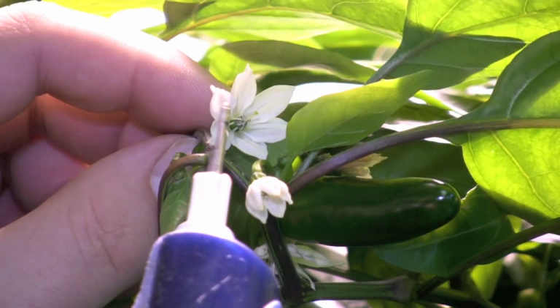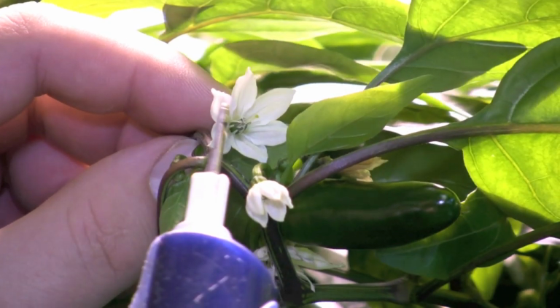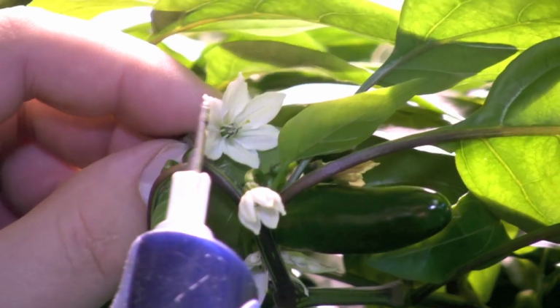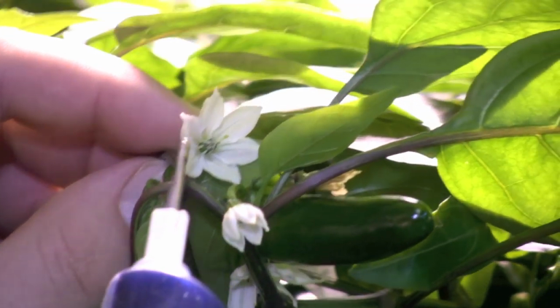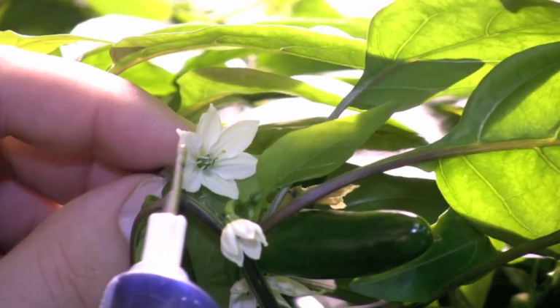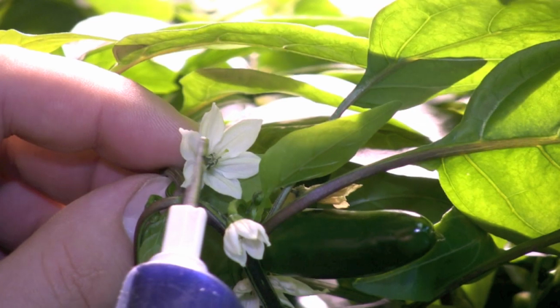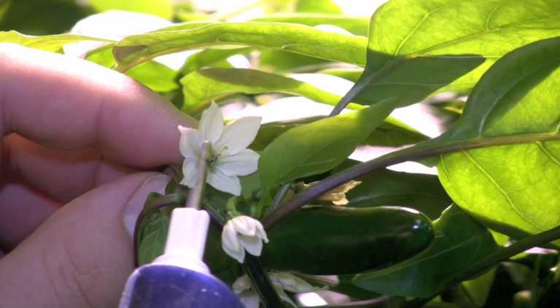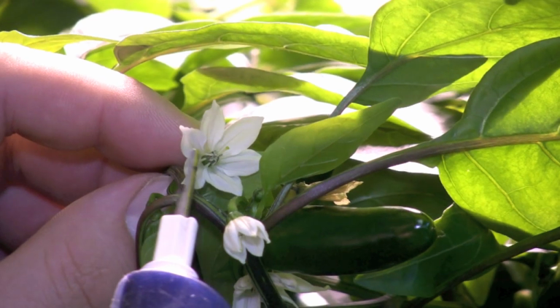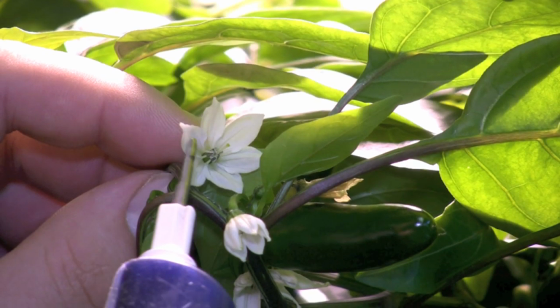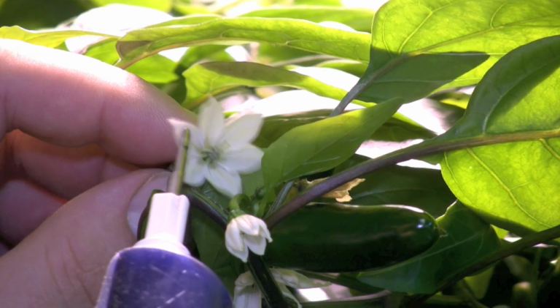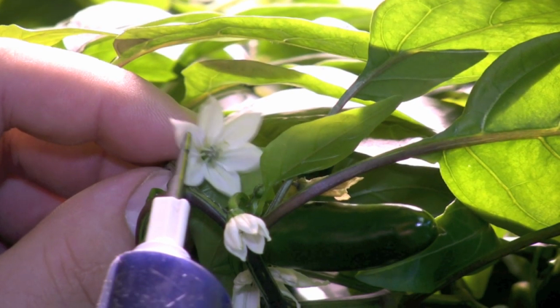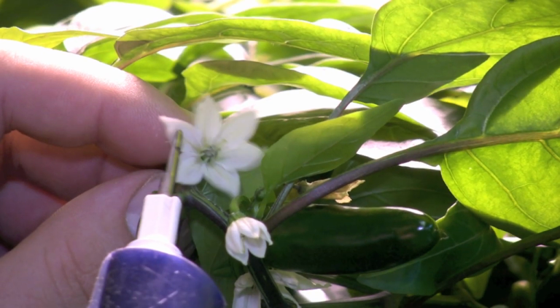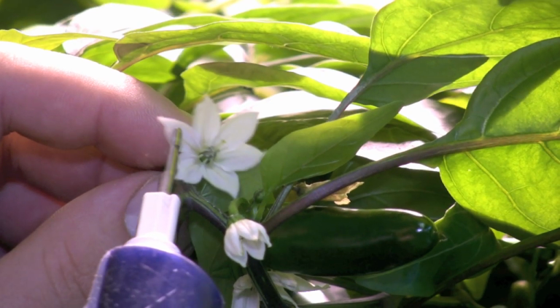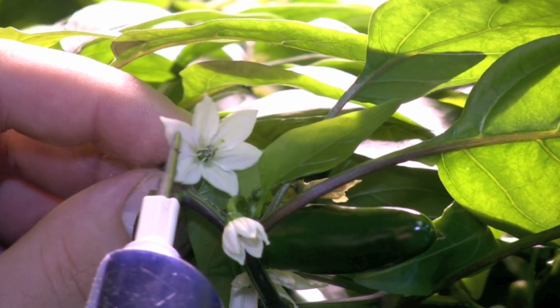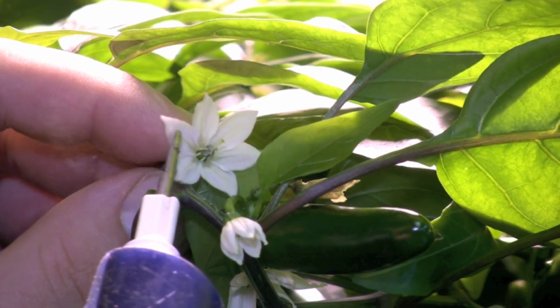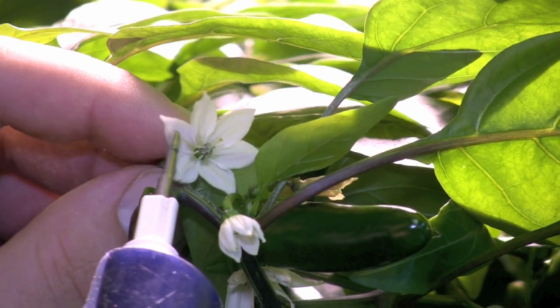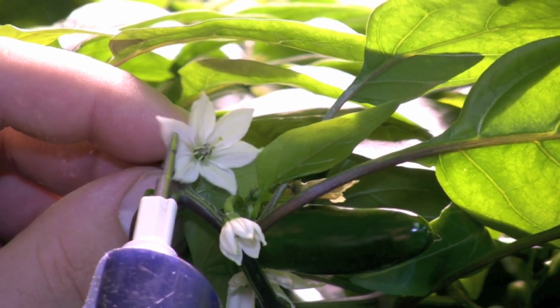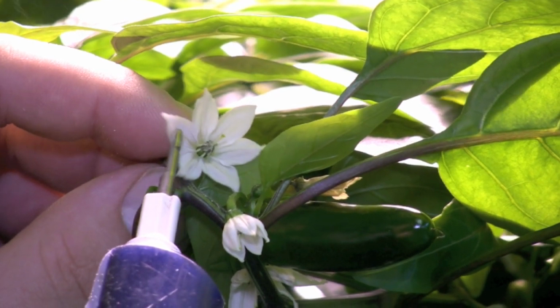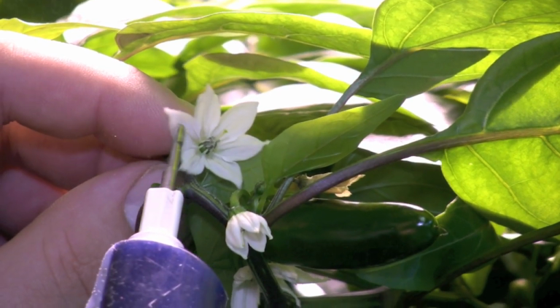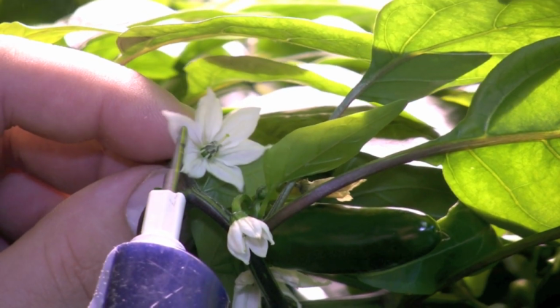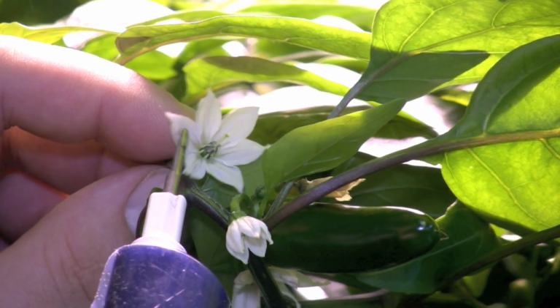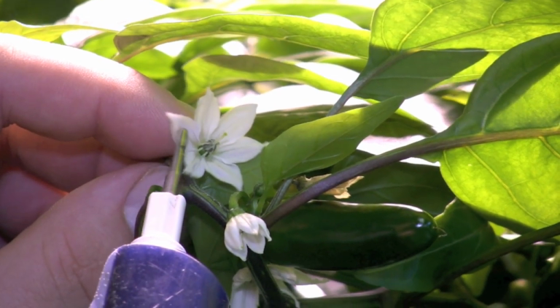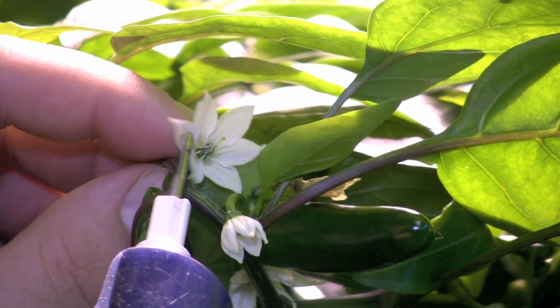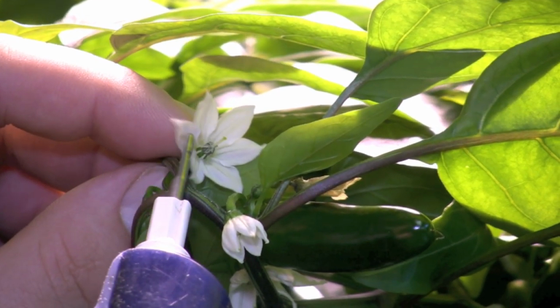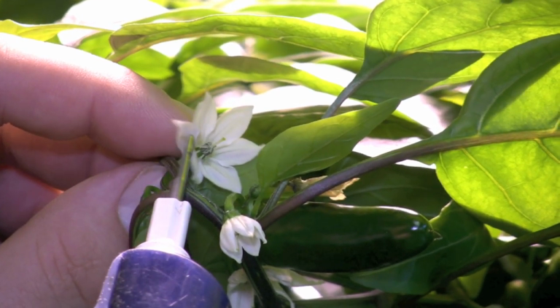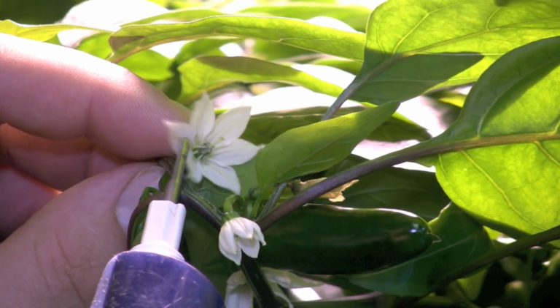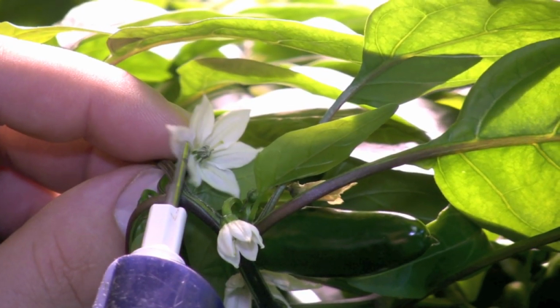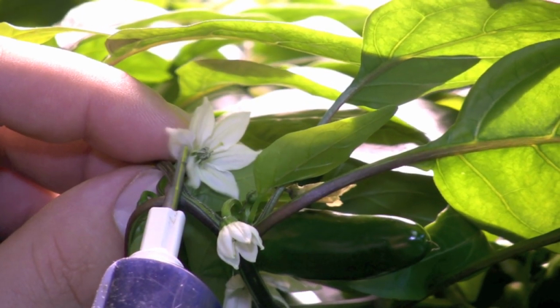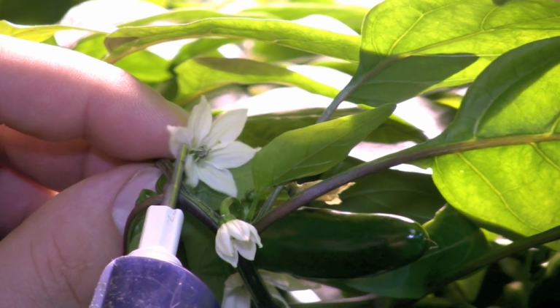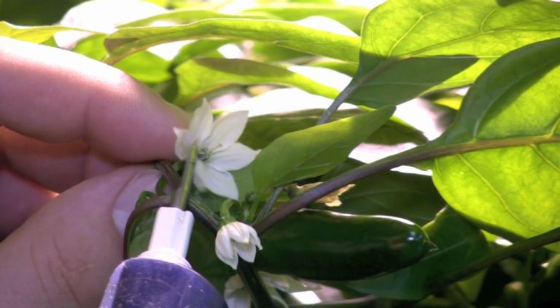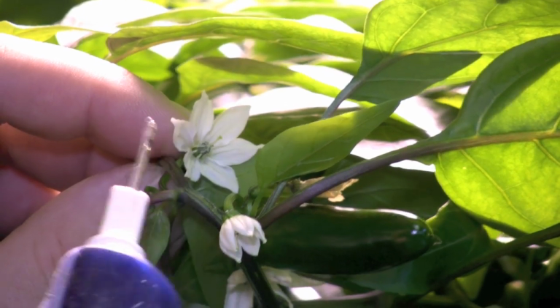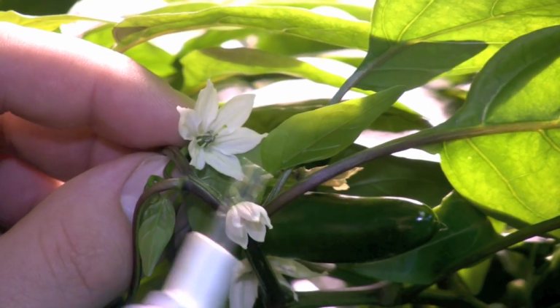Pepper plants can be pollinated using the same method that I used for the tomato plants.